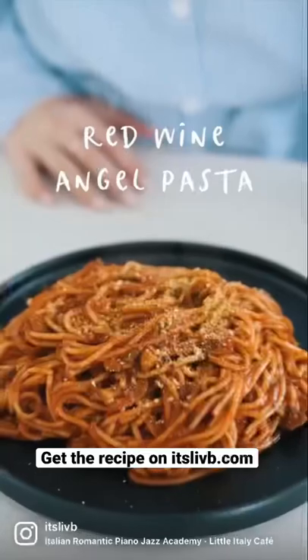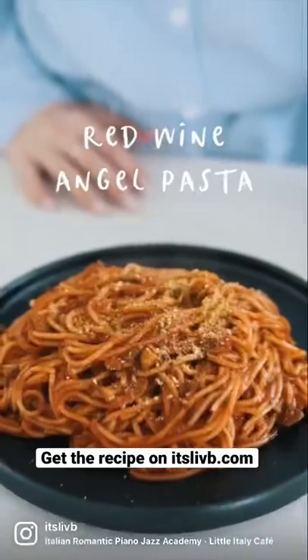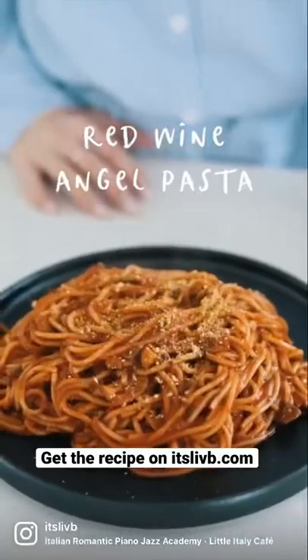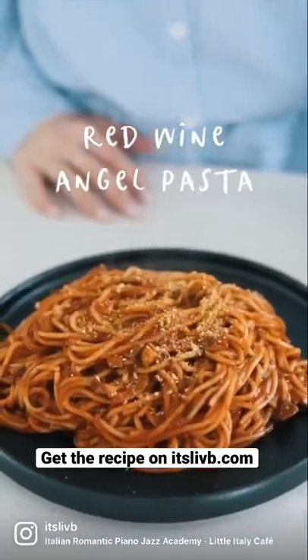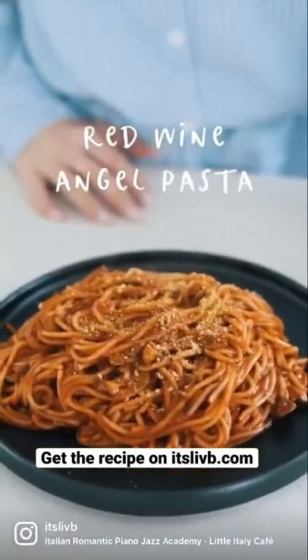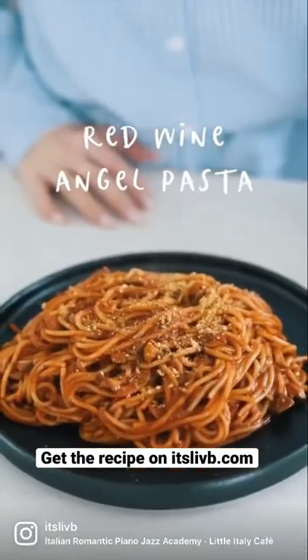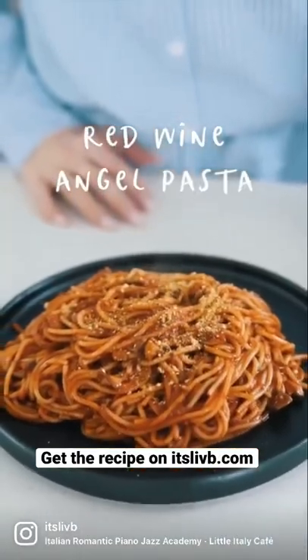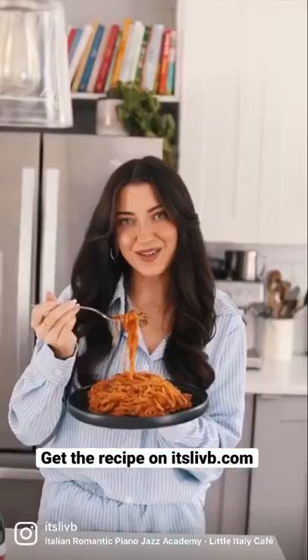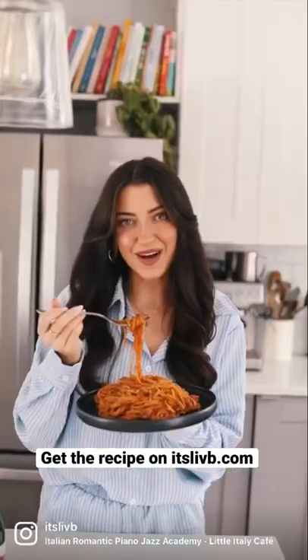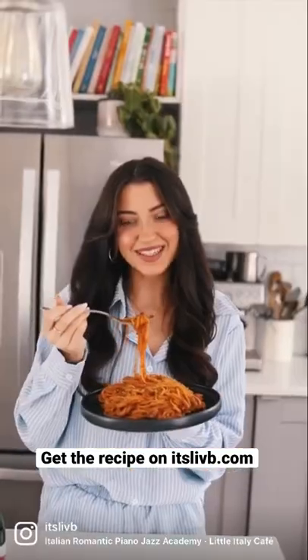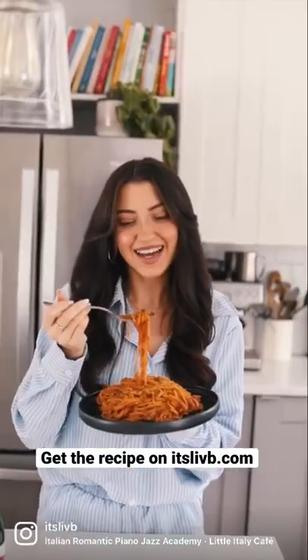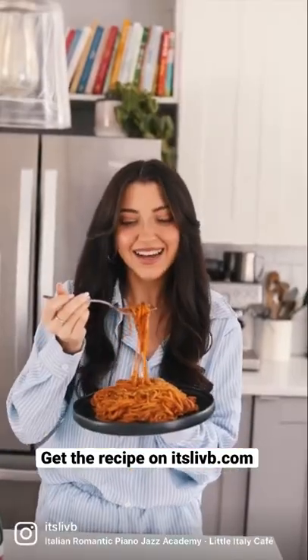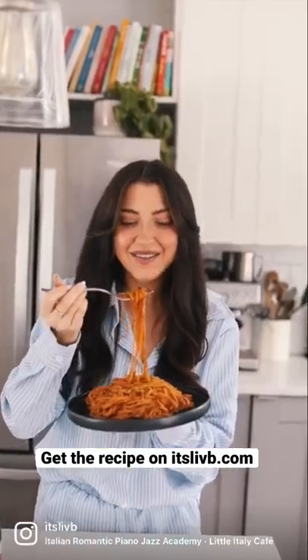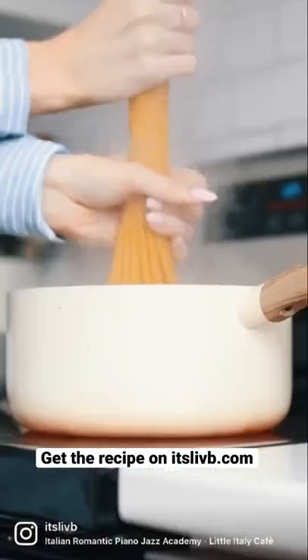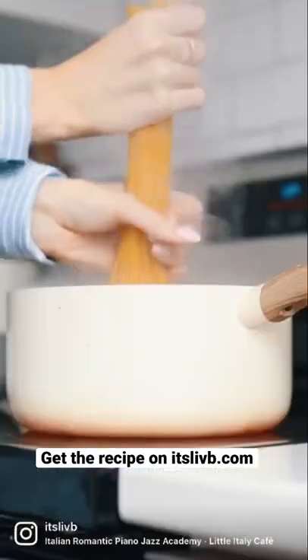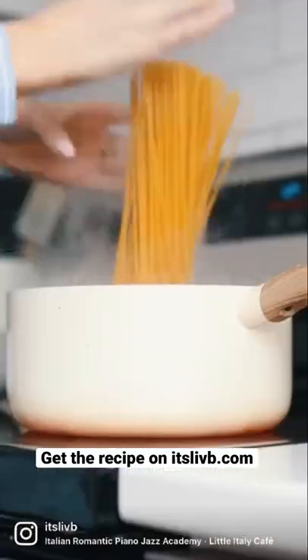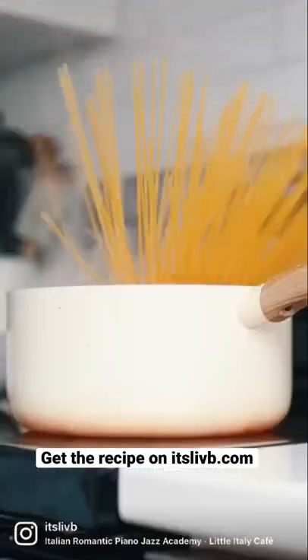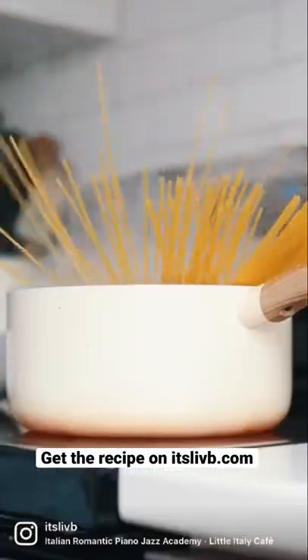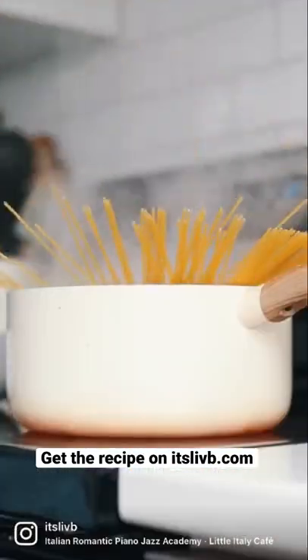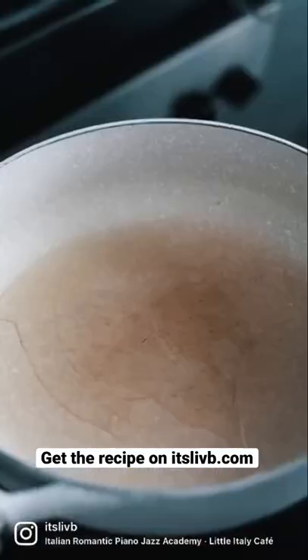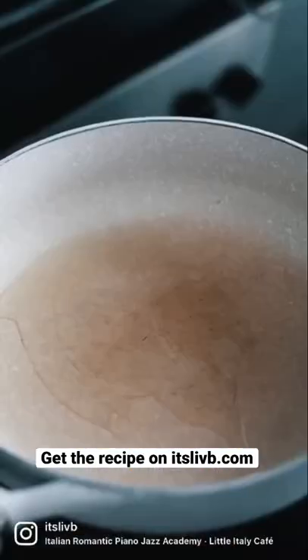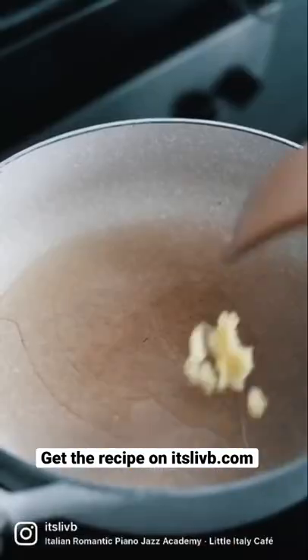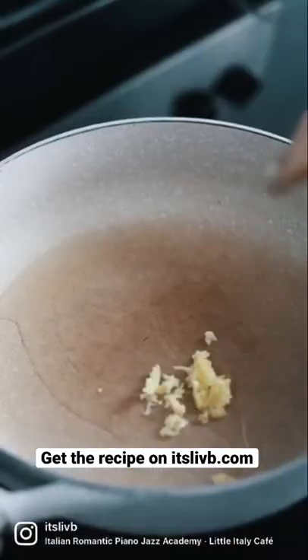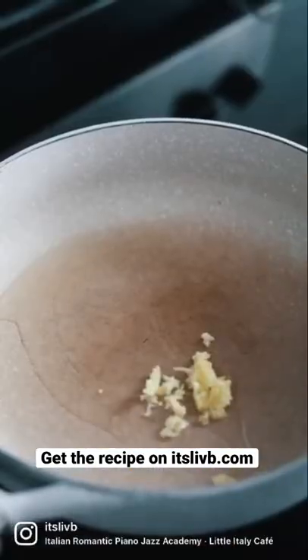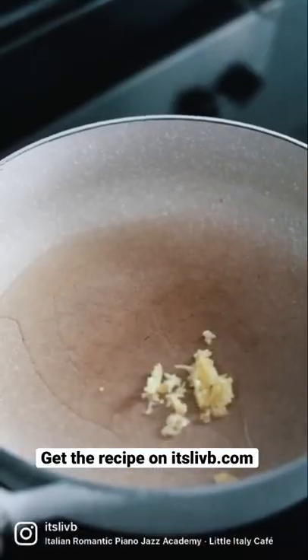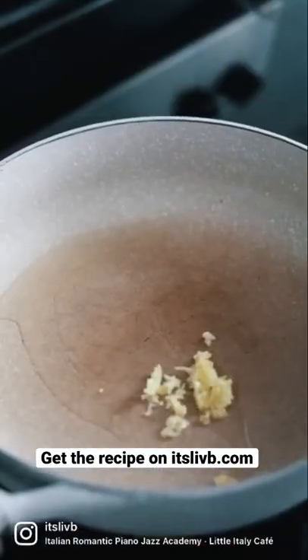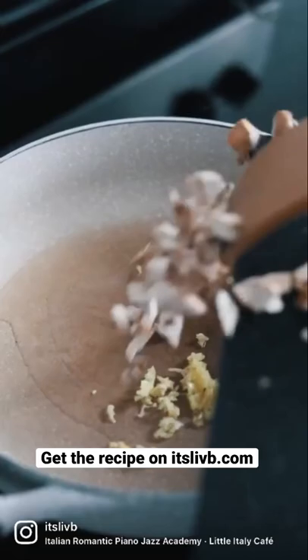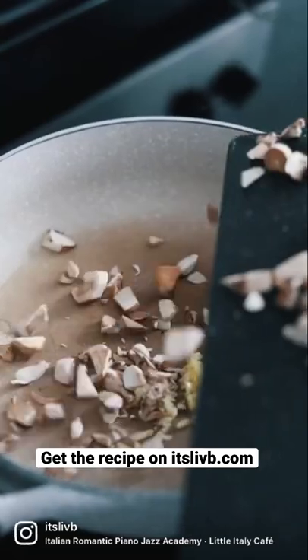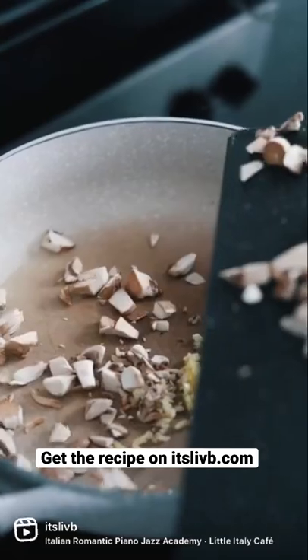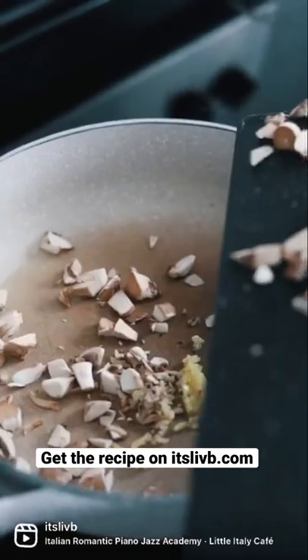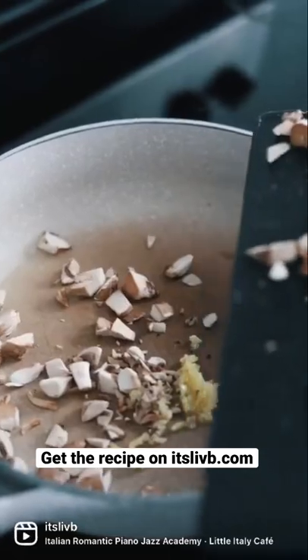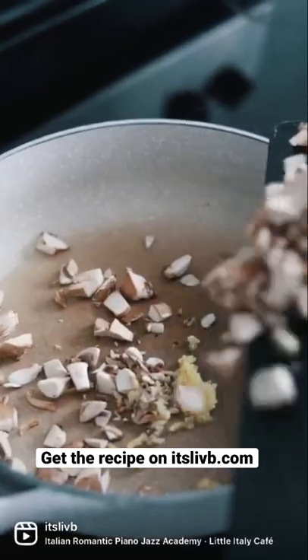Let's make red wine angel pasta. Boil some angel hair pasta. In a frying pan, add garlic and mushrooms and fry.